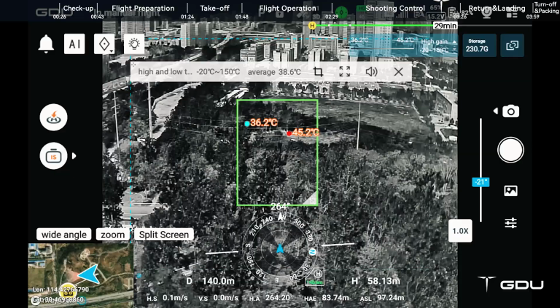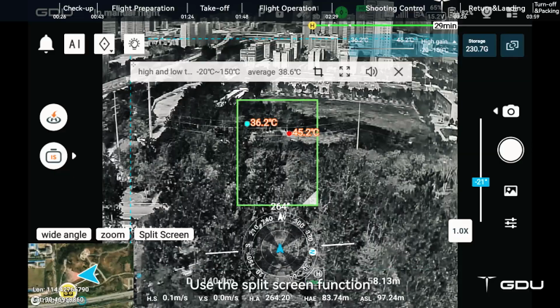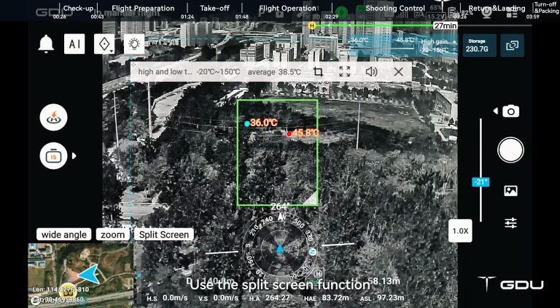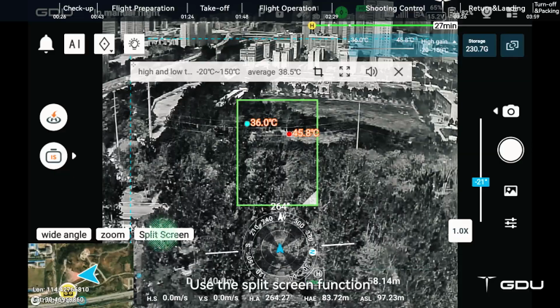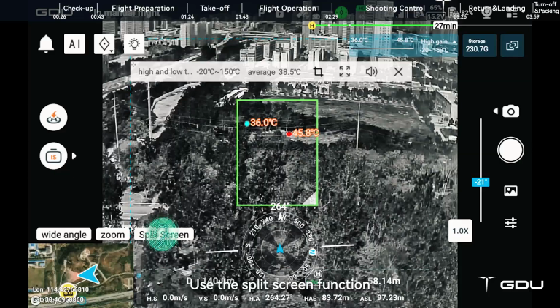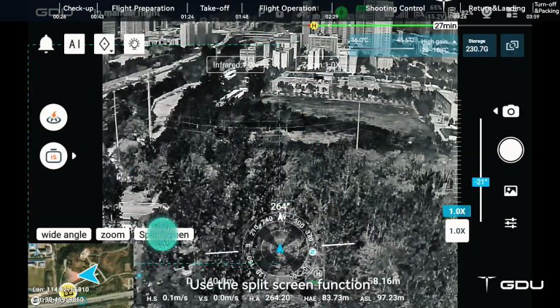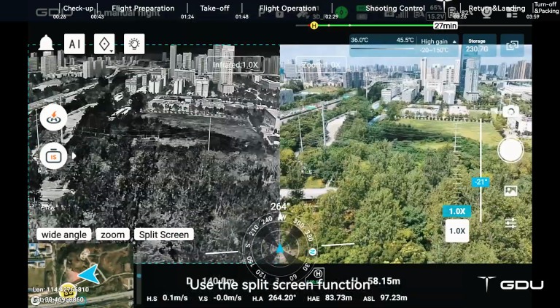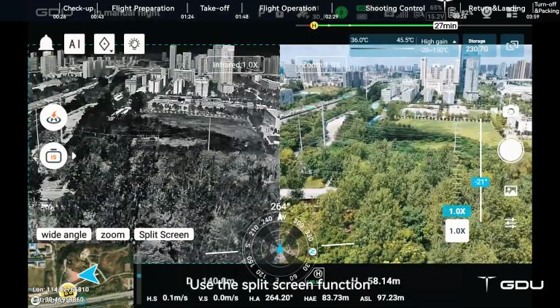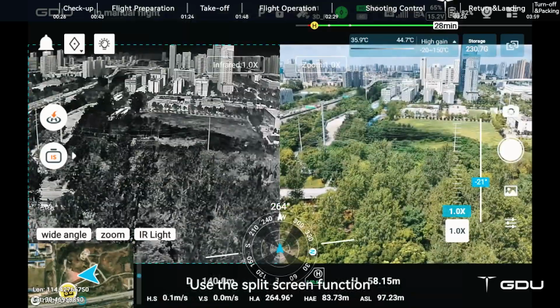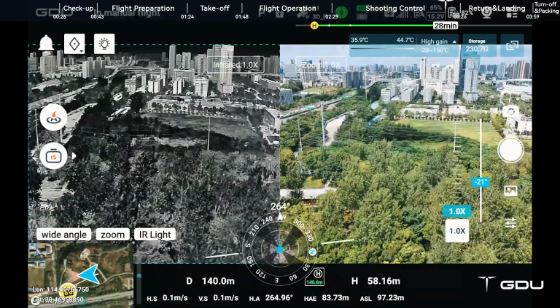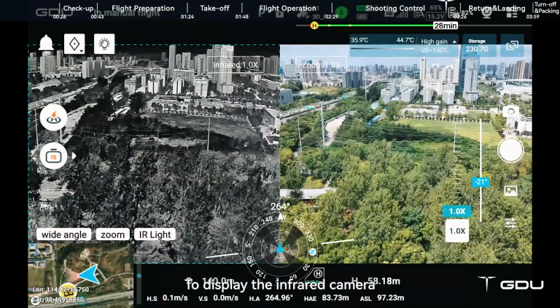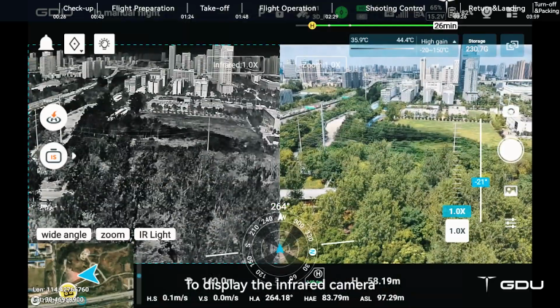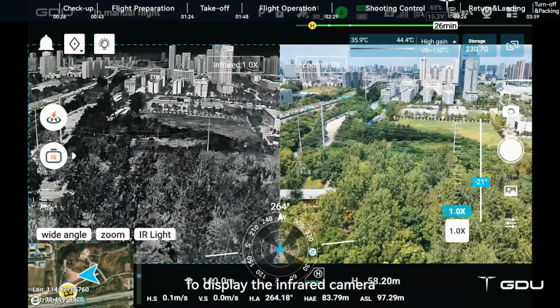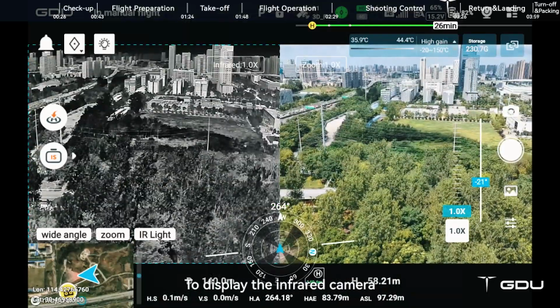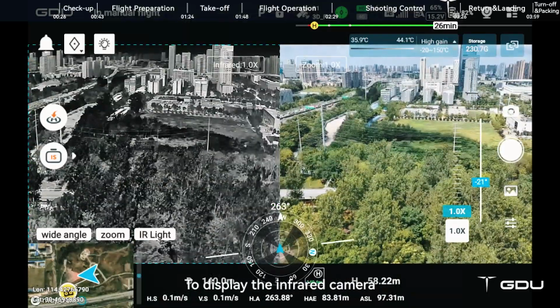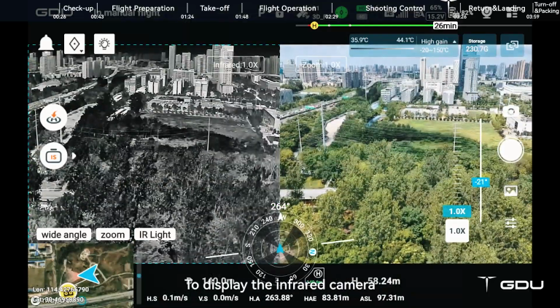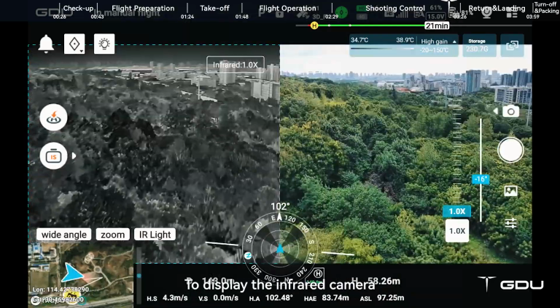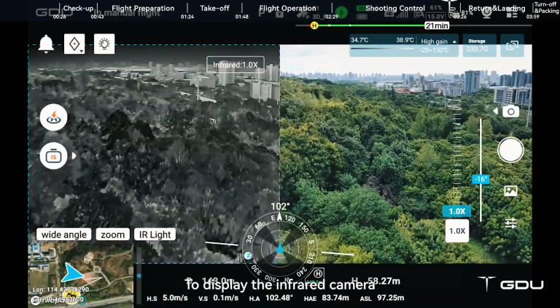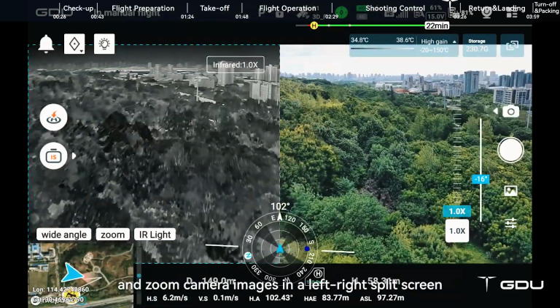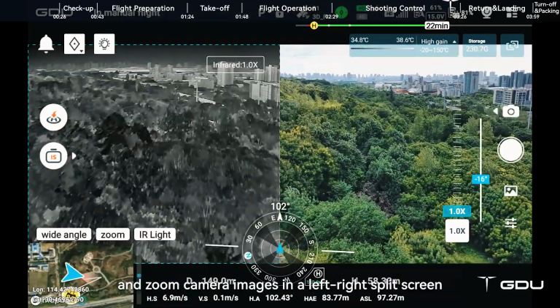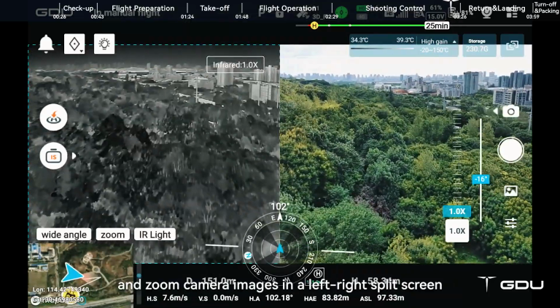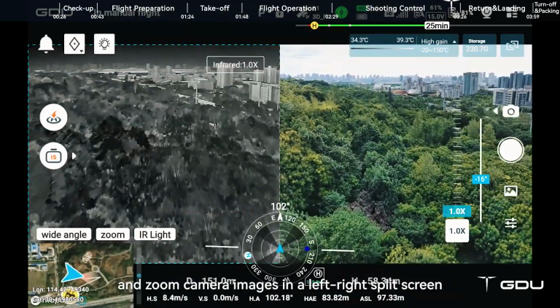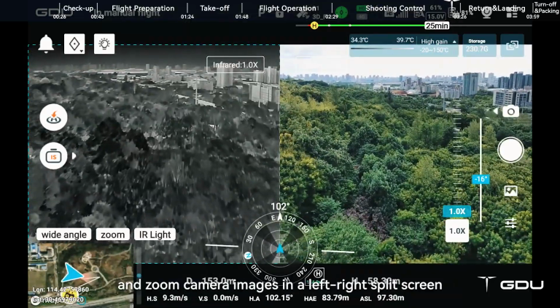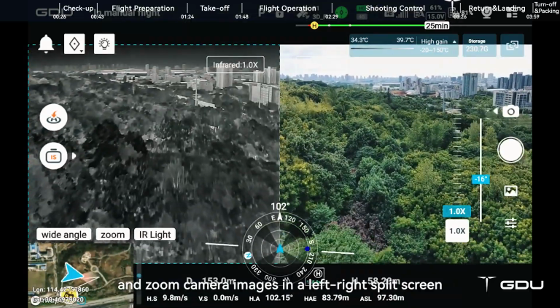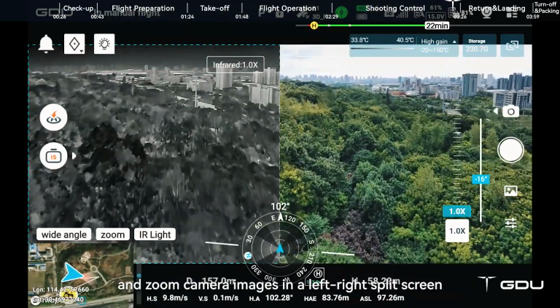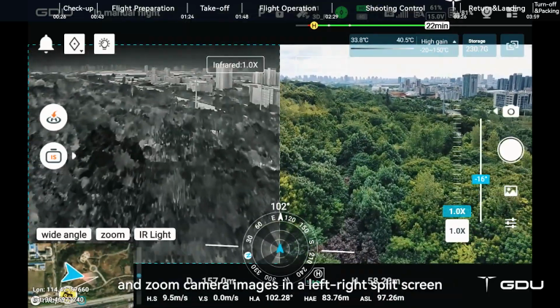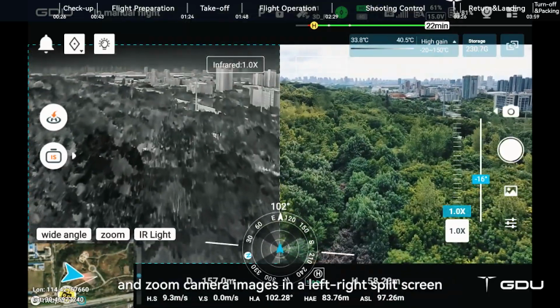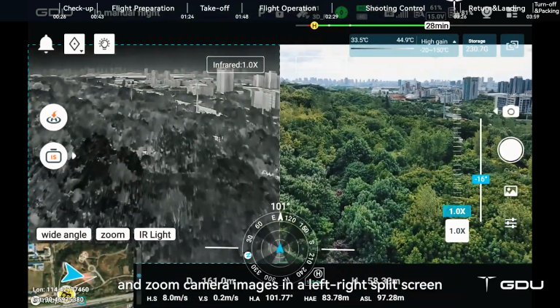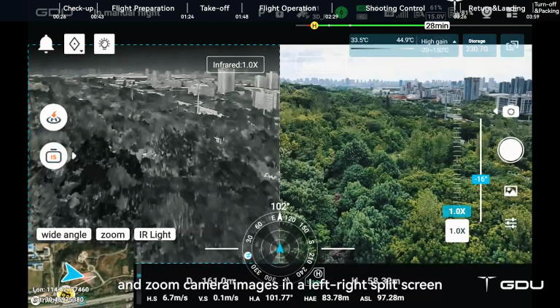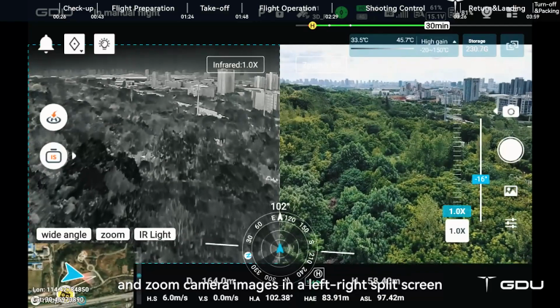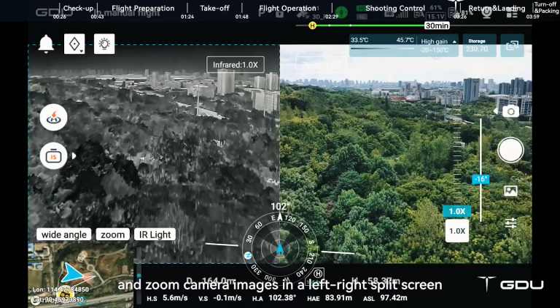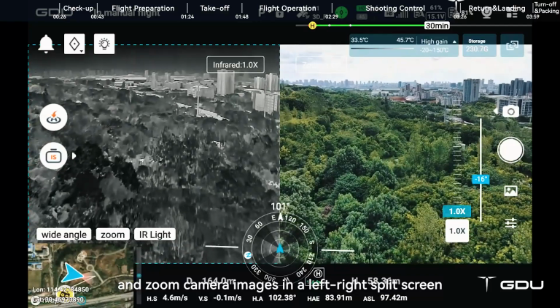Use the split screen function to display the infrared camera and zoom camera images in a left-right split screen.